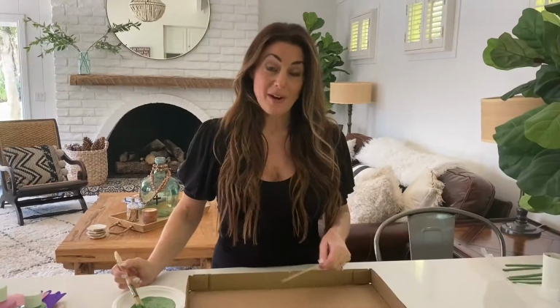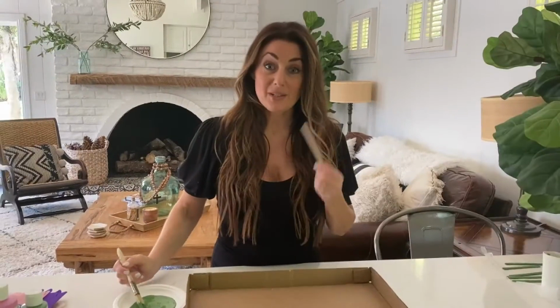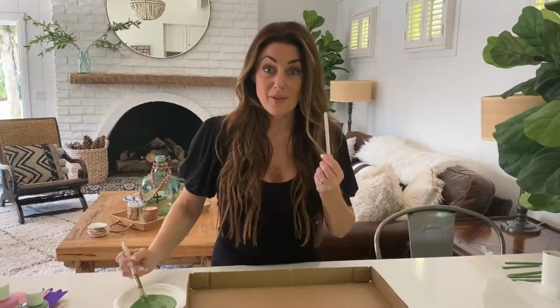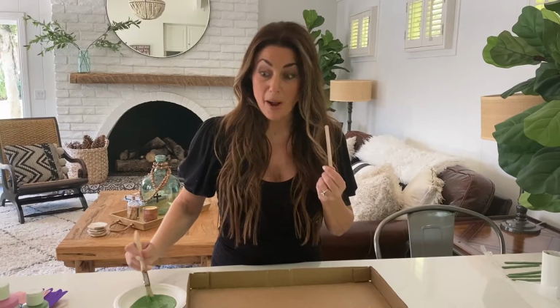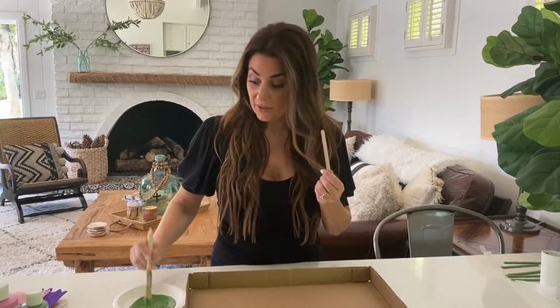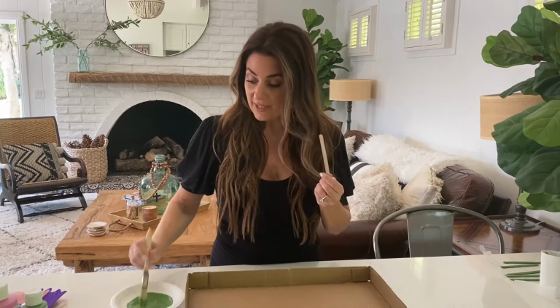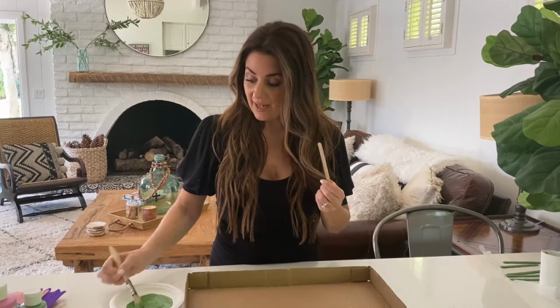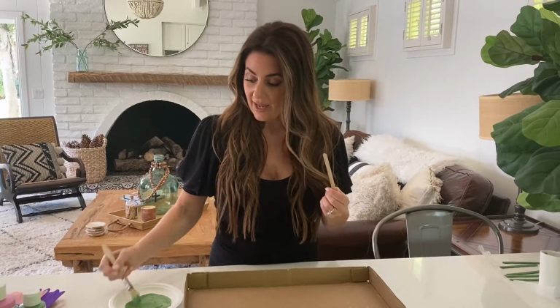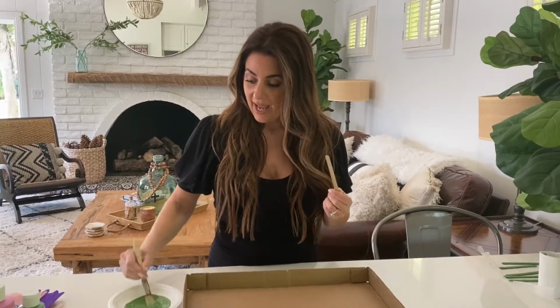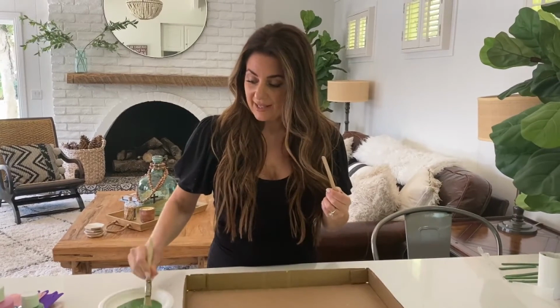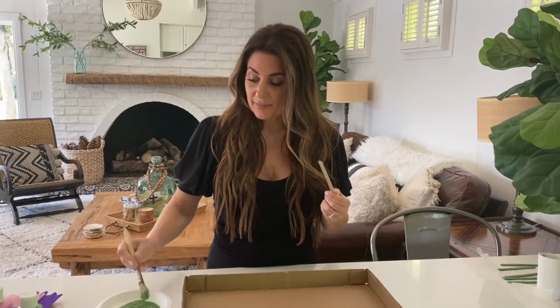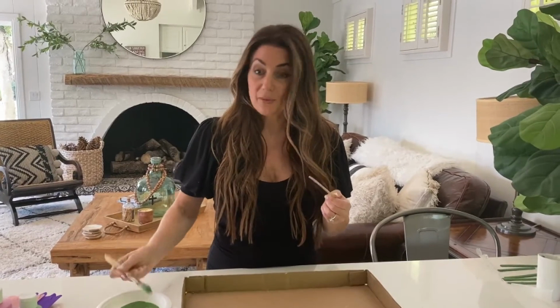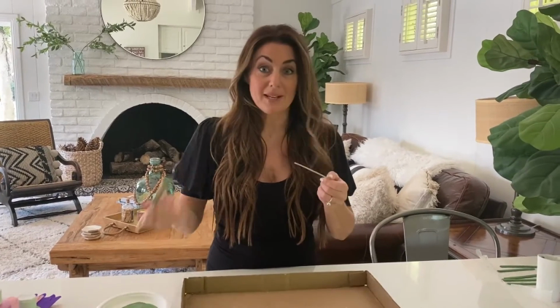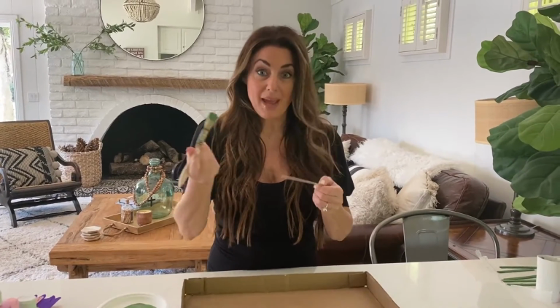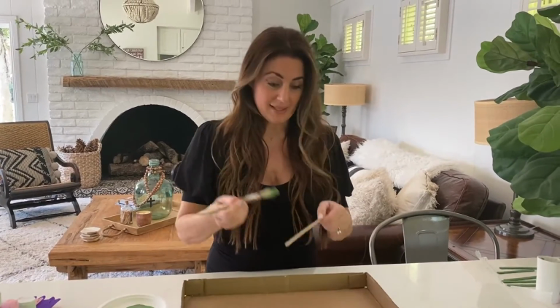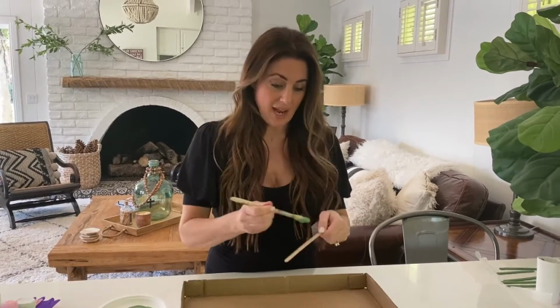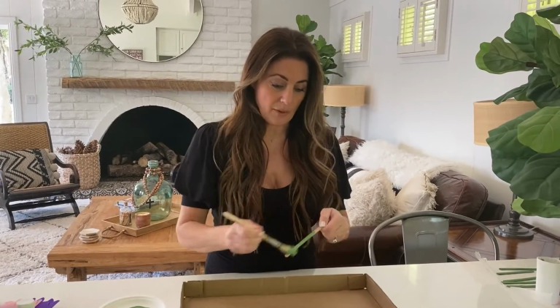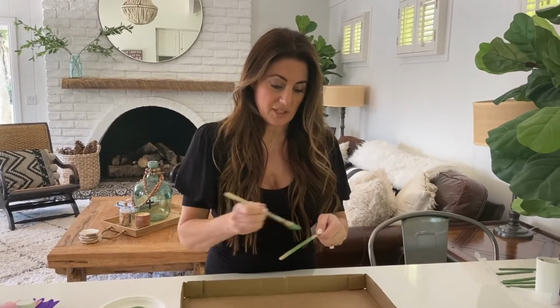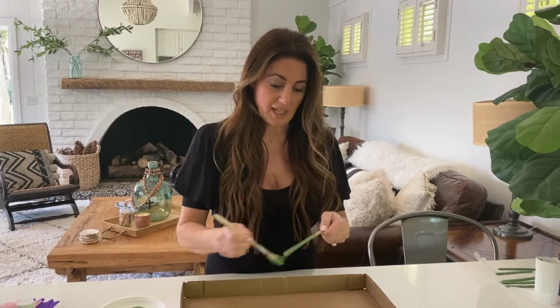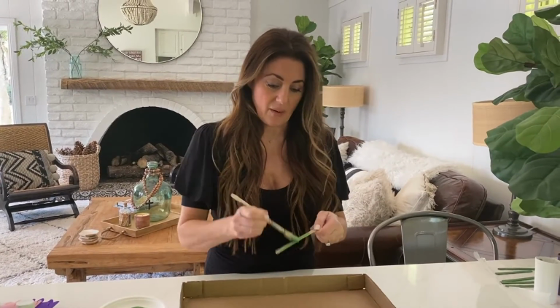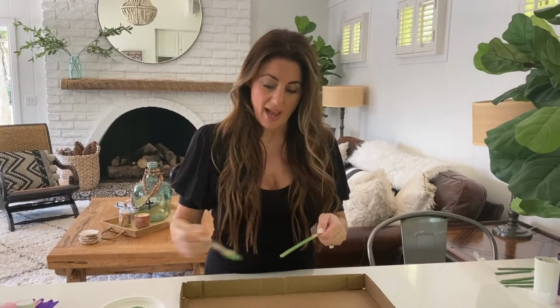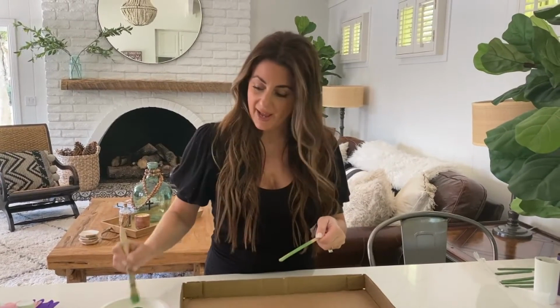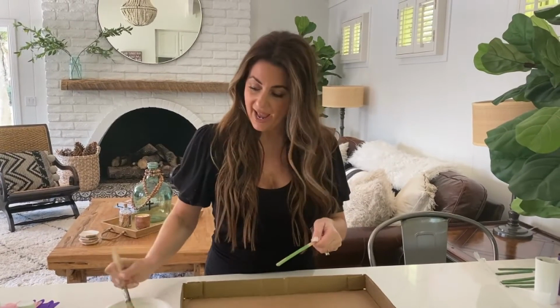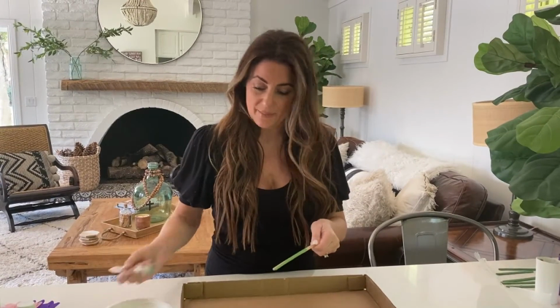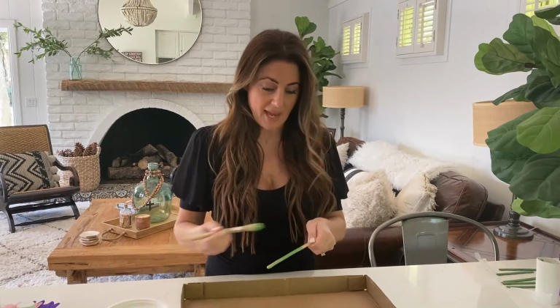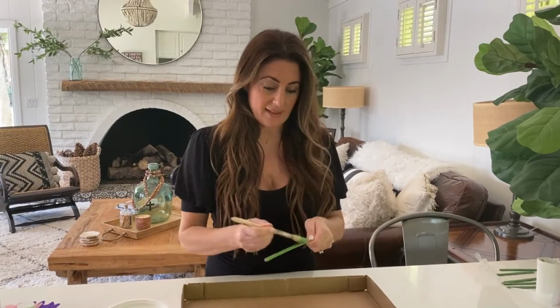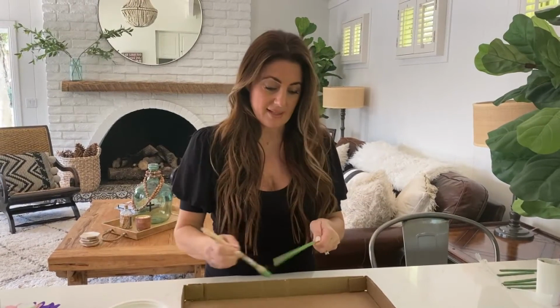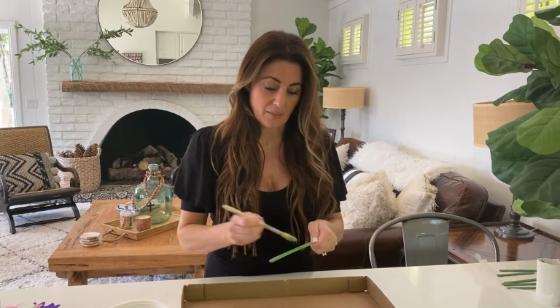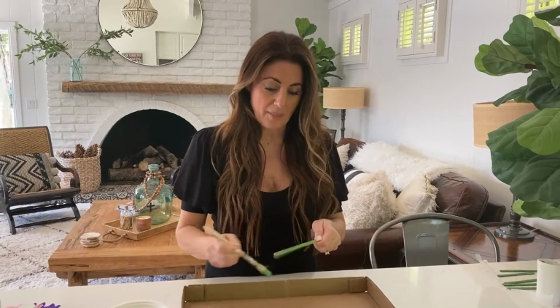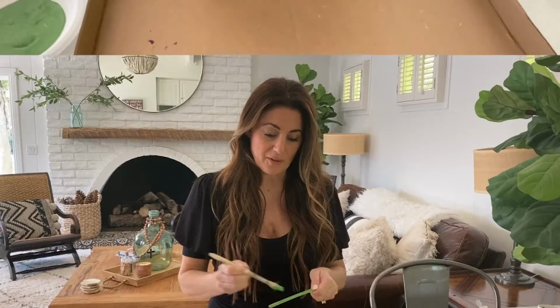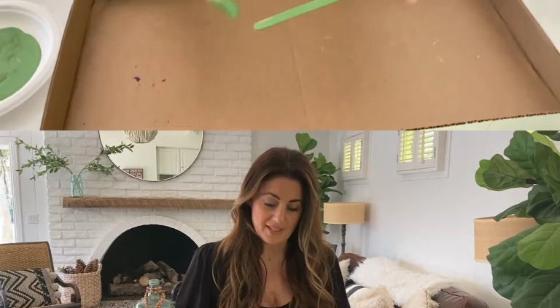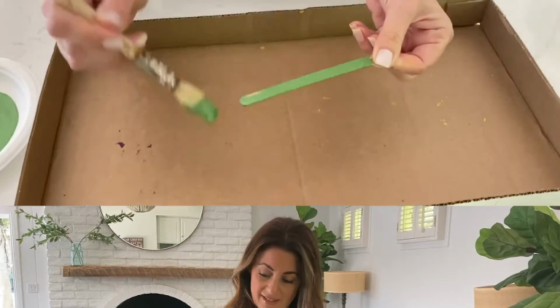Alright, so we have our popsicle sticks and some green paint and we're just going to go ahead and paint these little popsicle sticks as our stems.